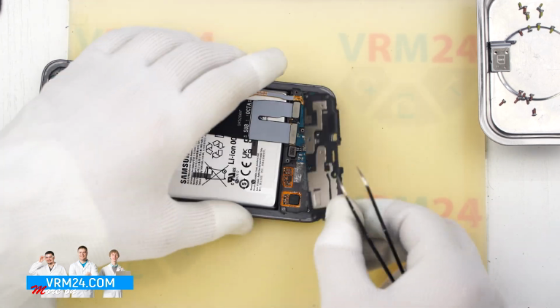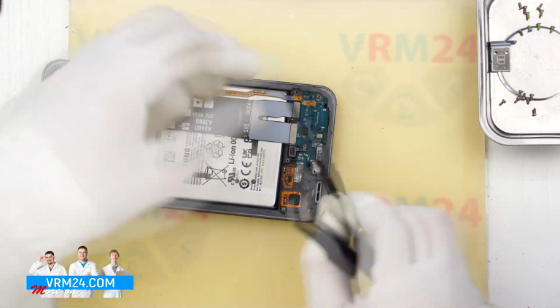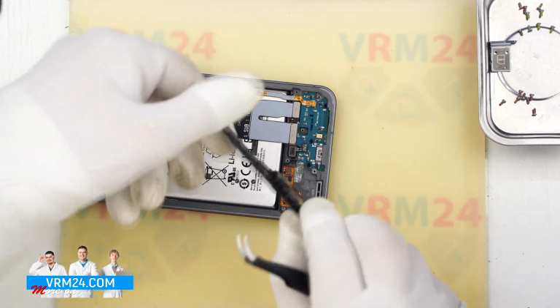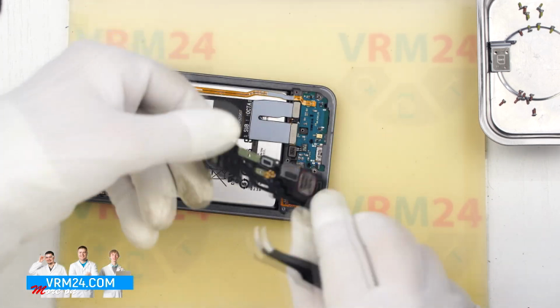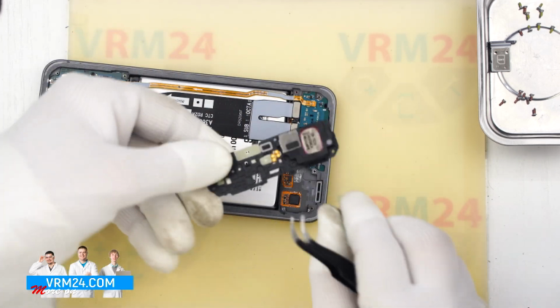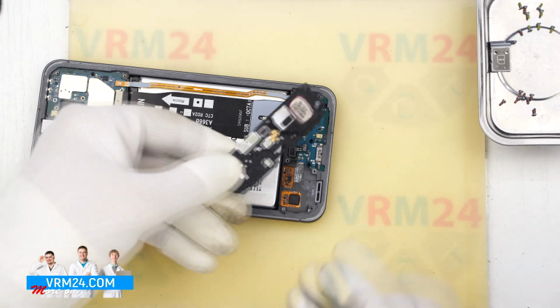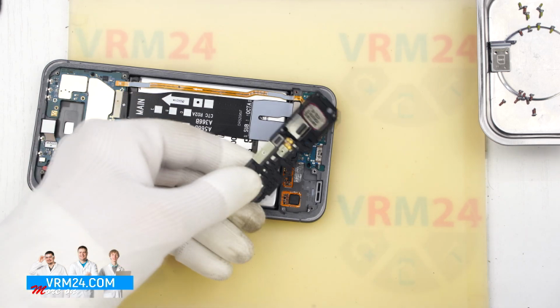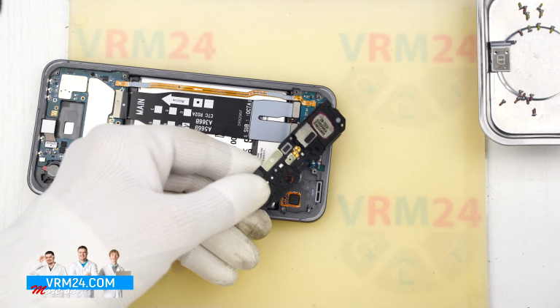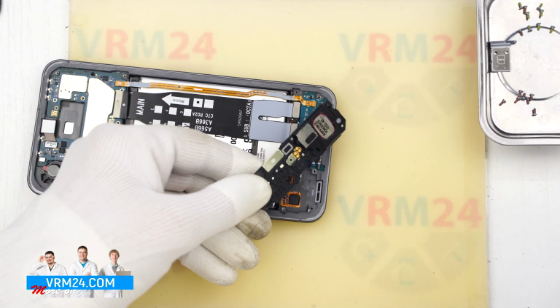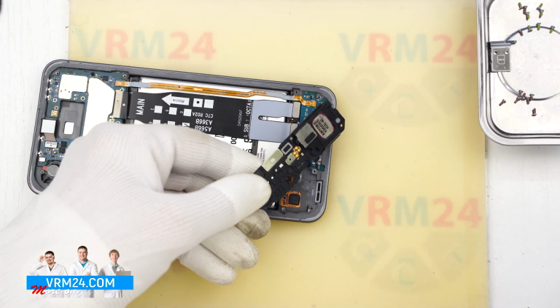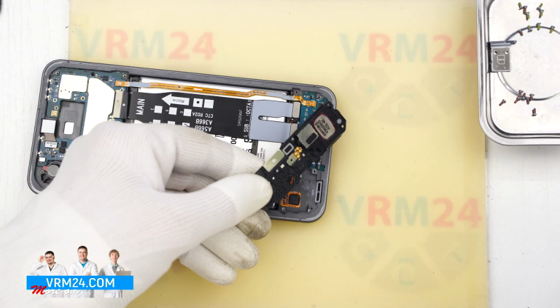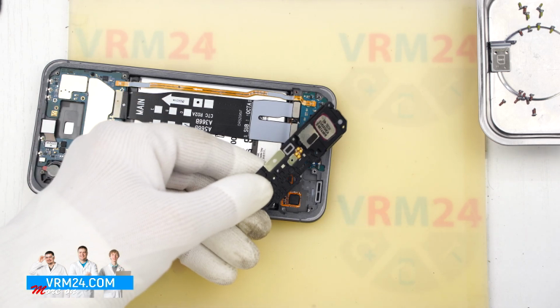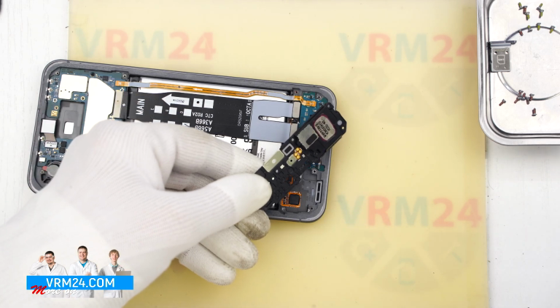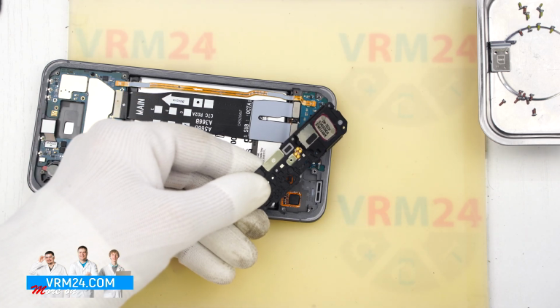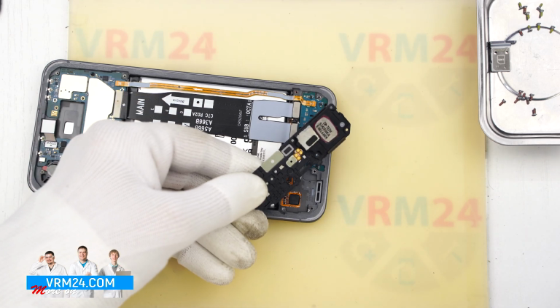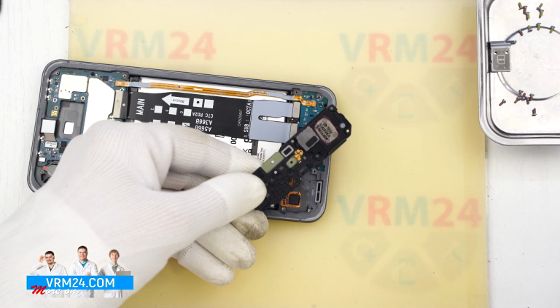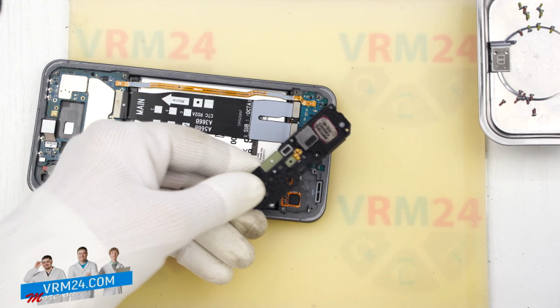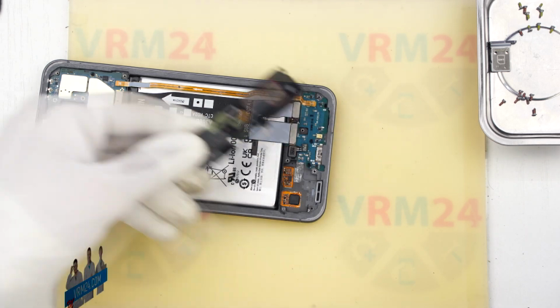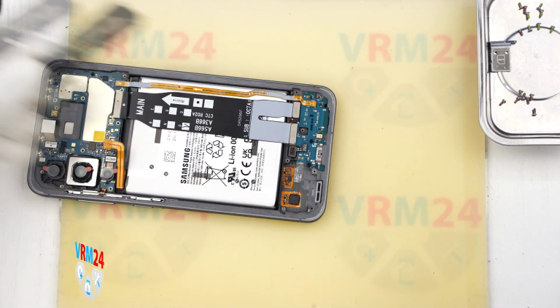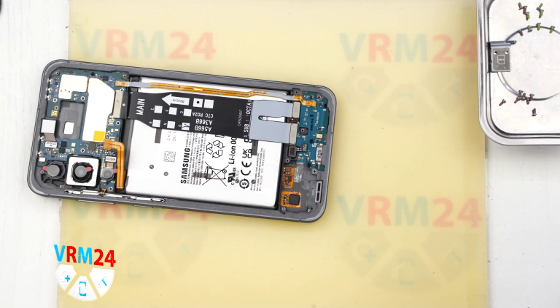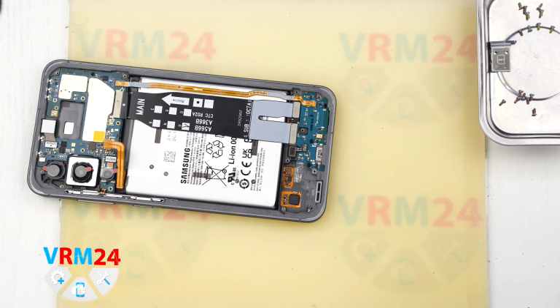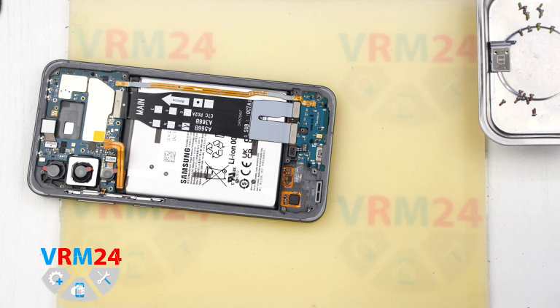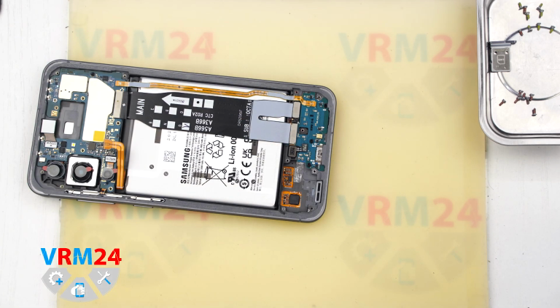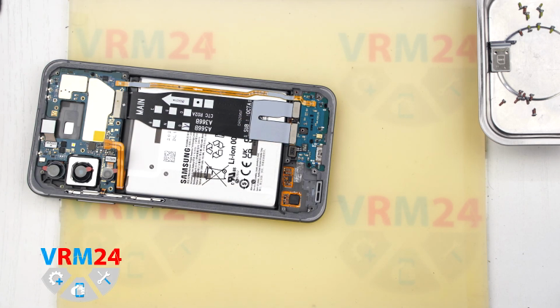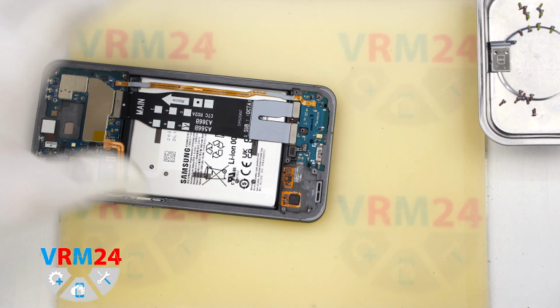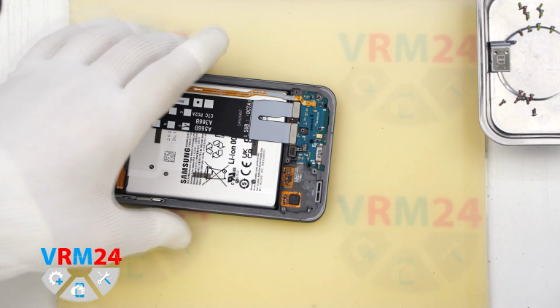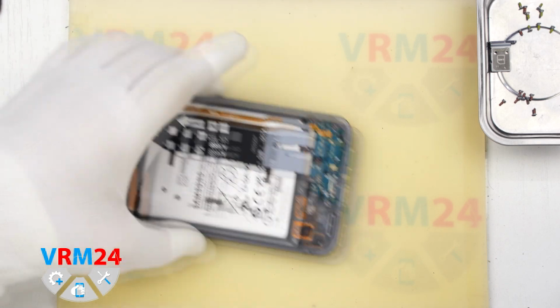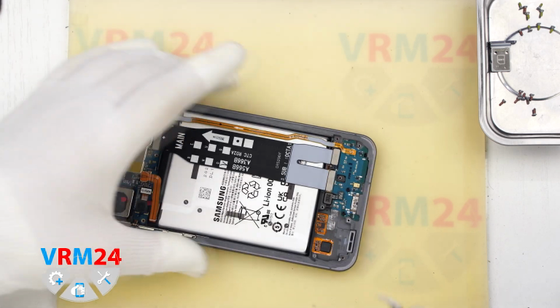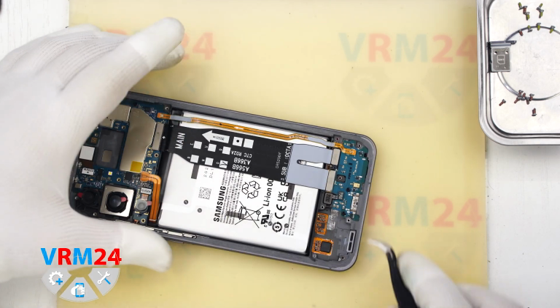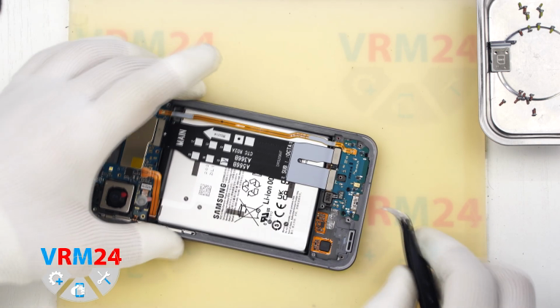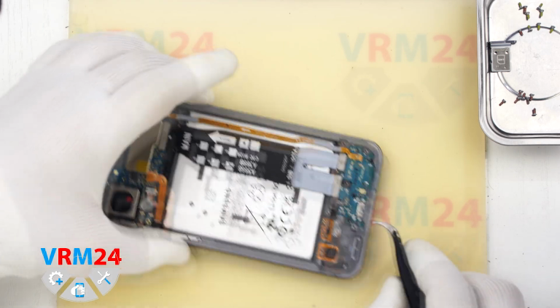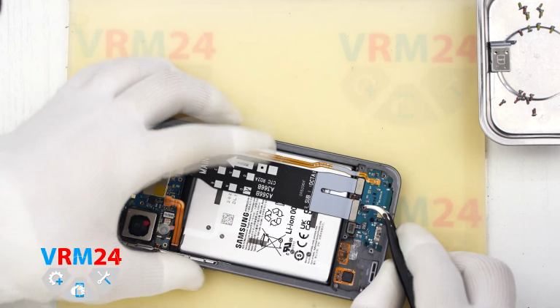Gently pry it up in the right spot, lift it and remove the cover with the speaker.